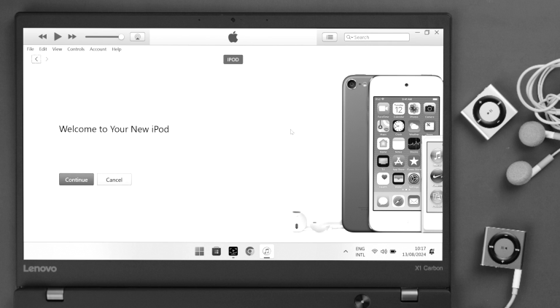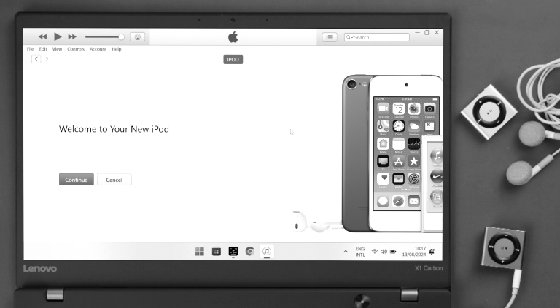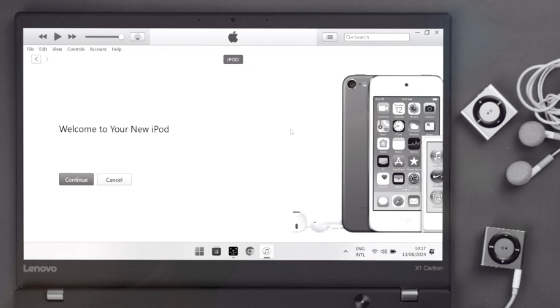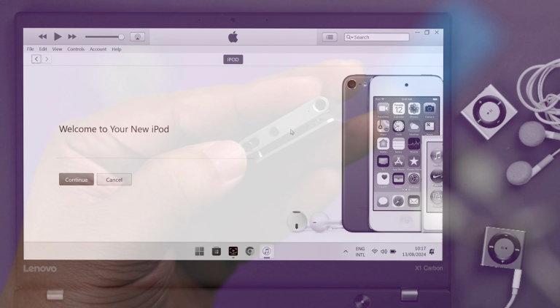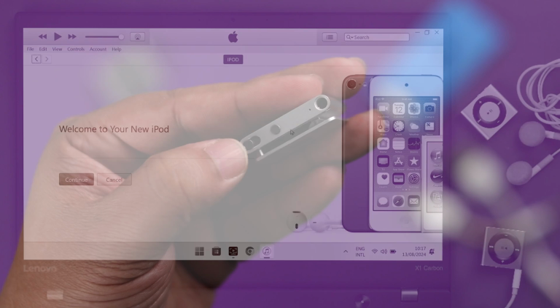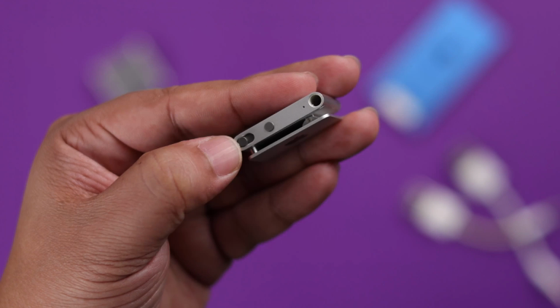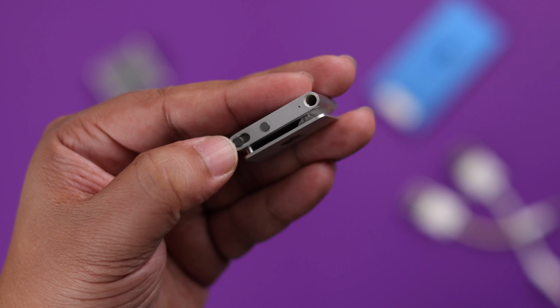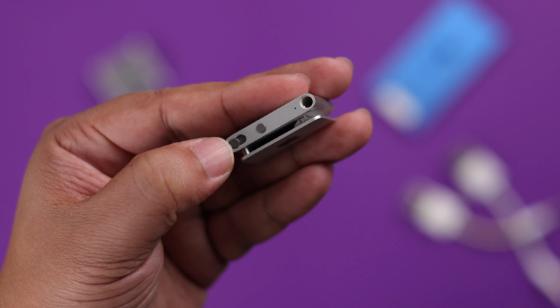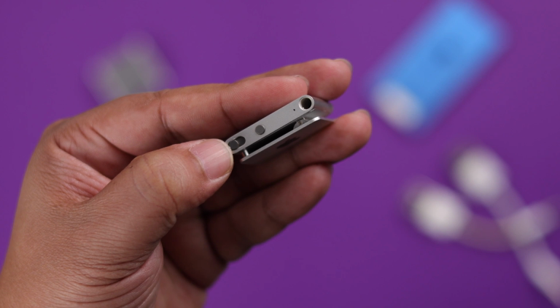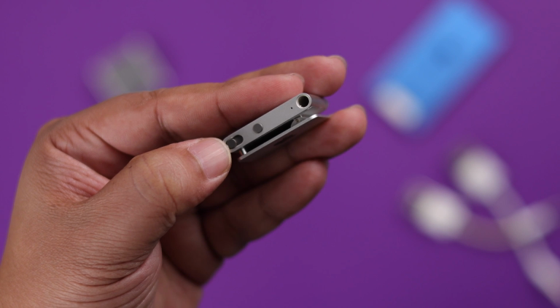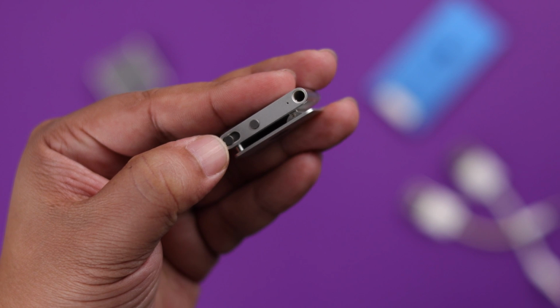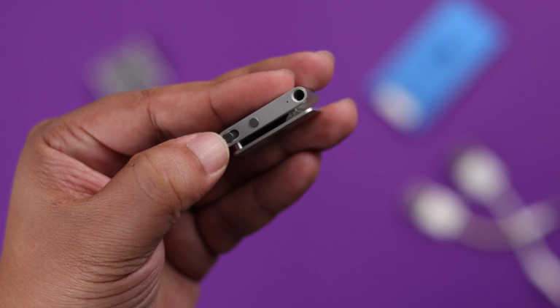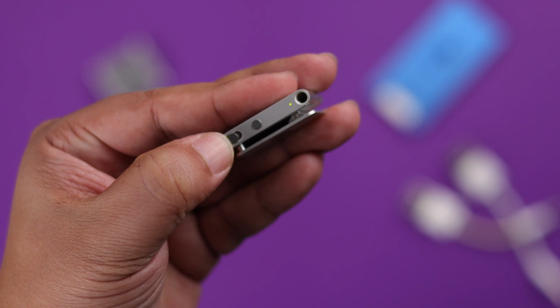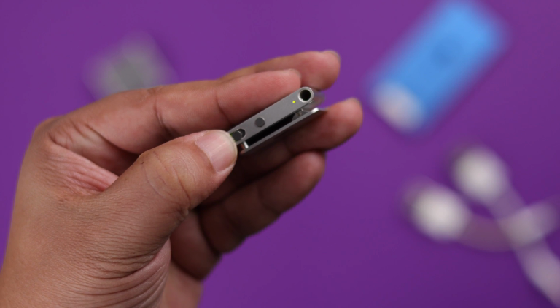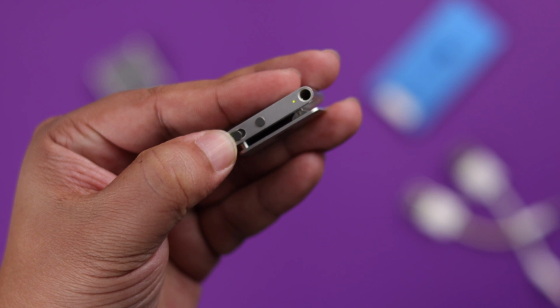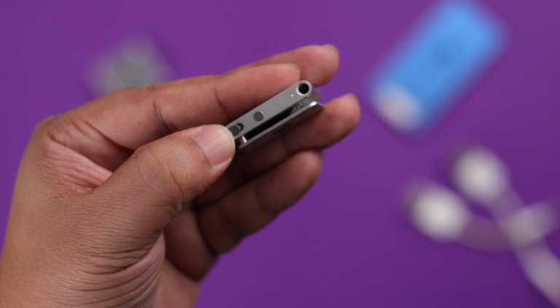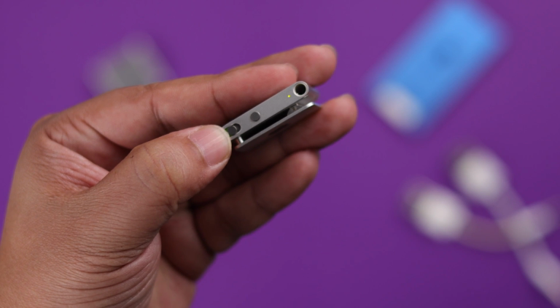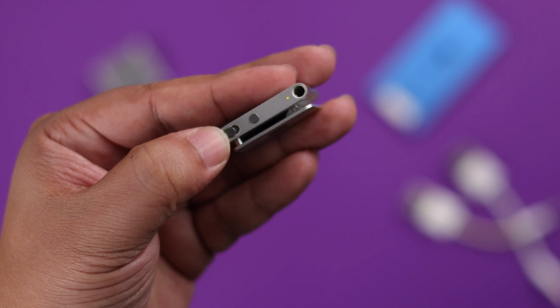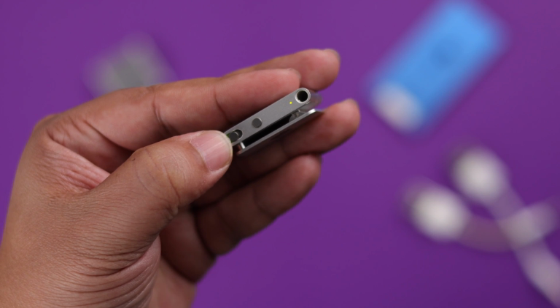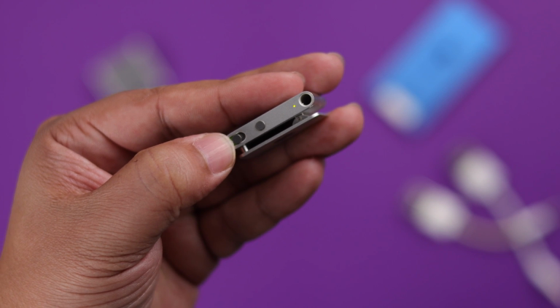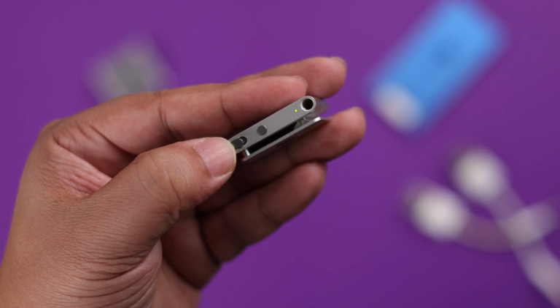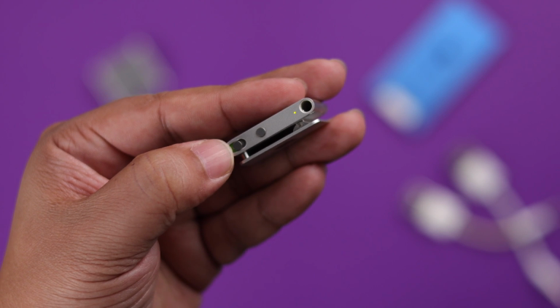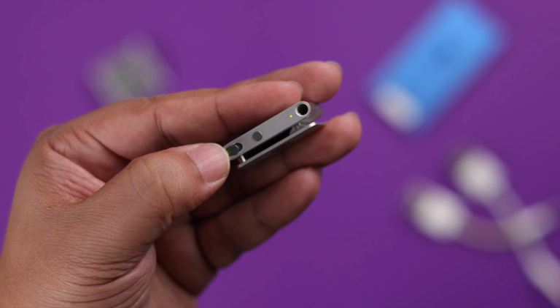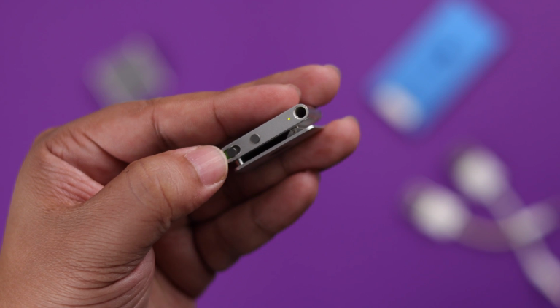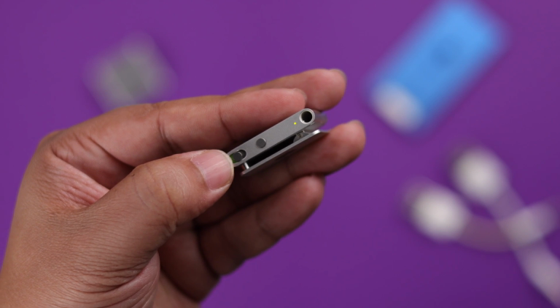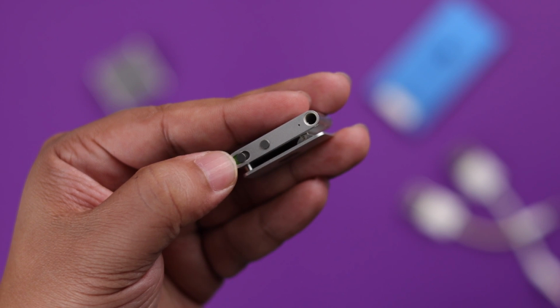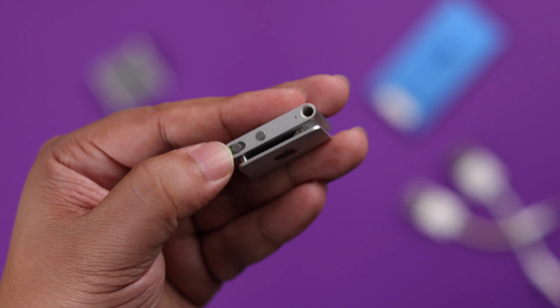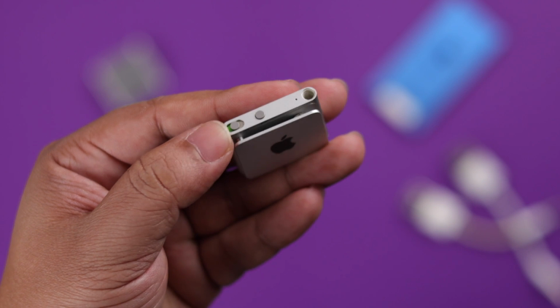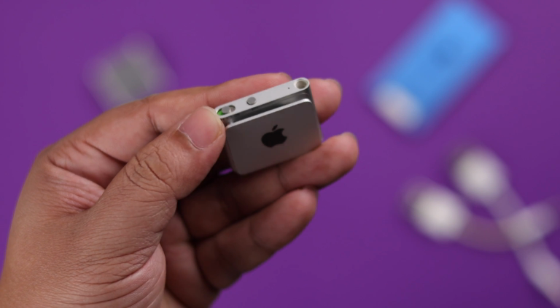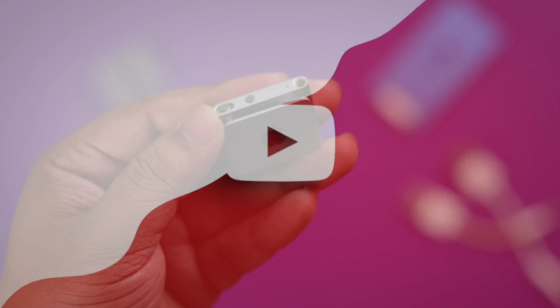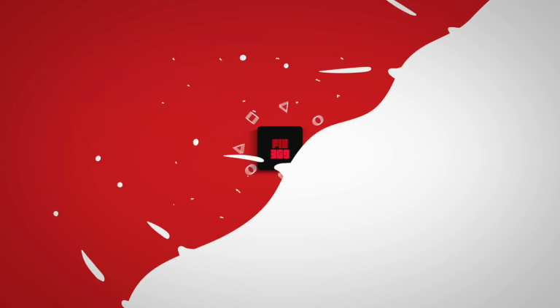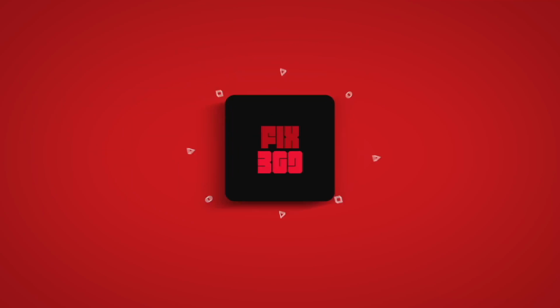Hopefully this video has helped you turn on your iPod Shuffle. Thanks for watching.